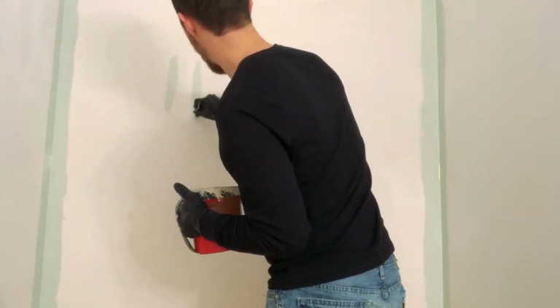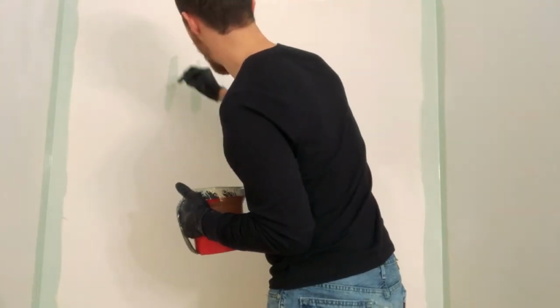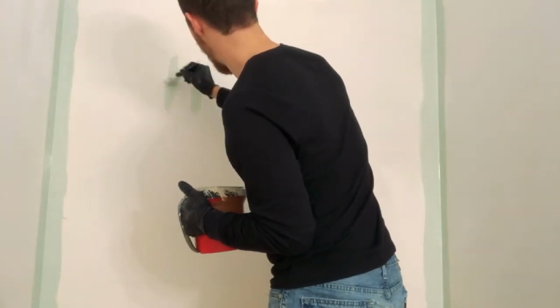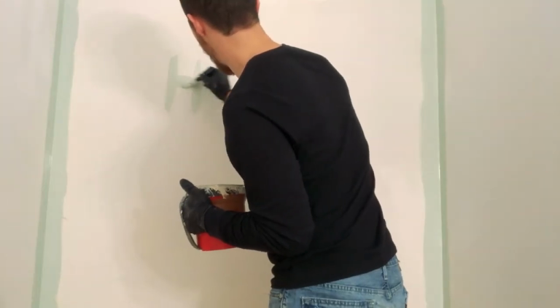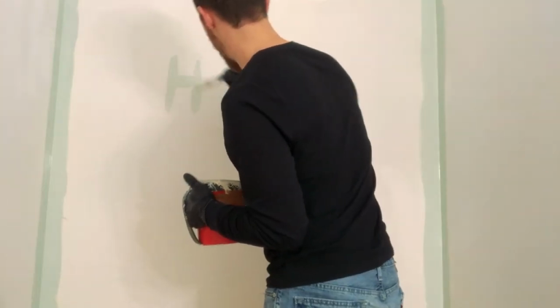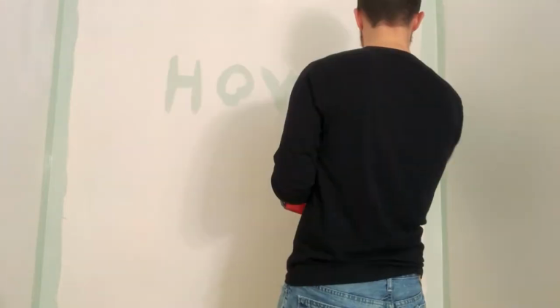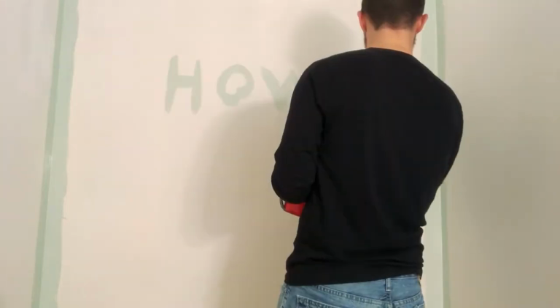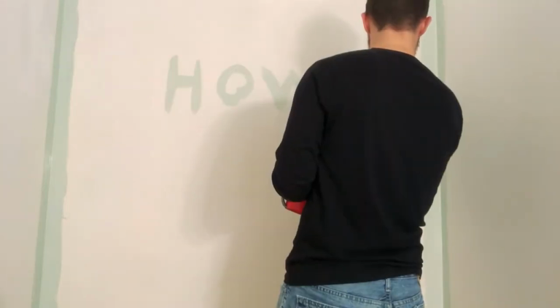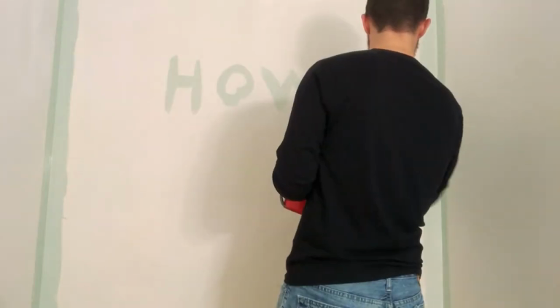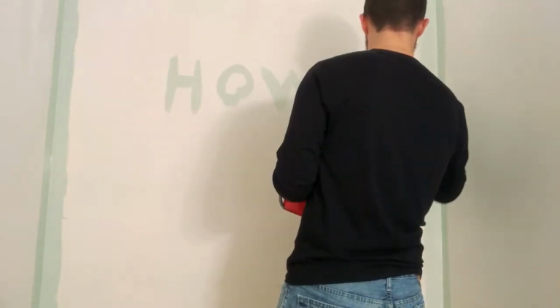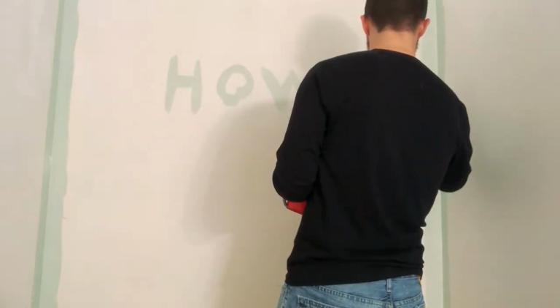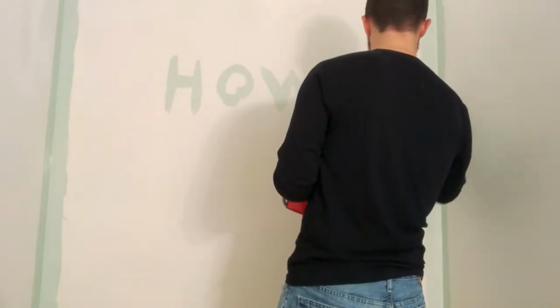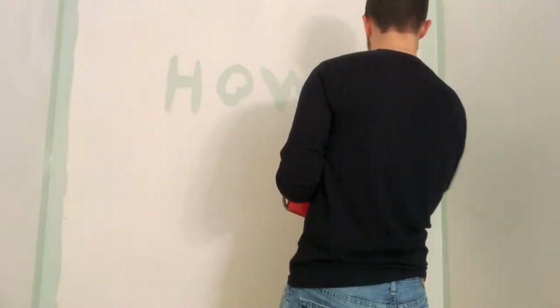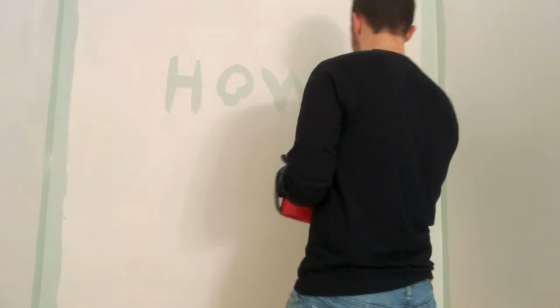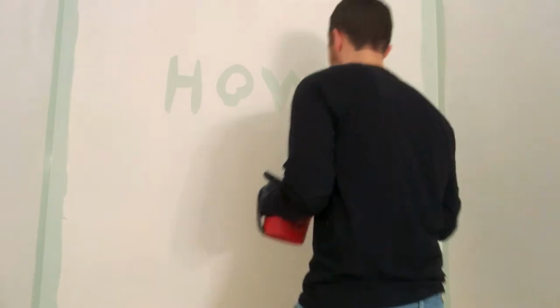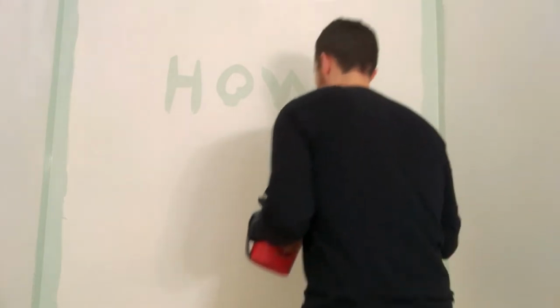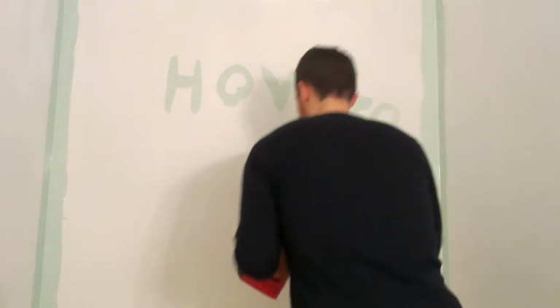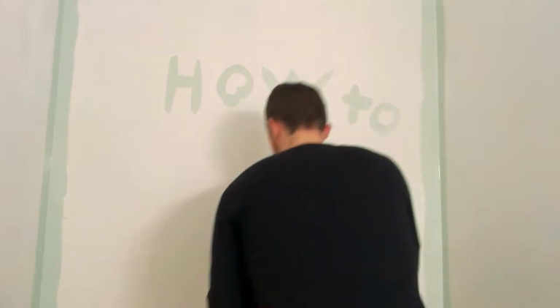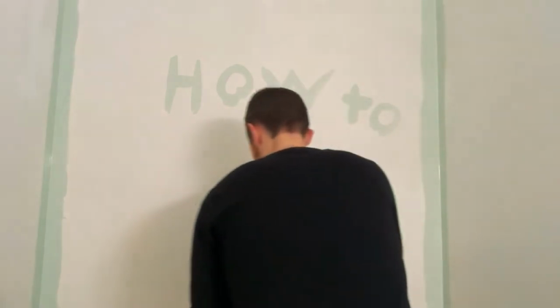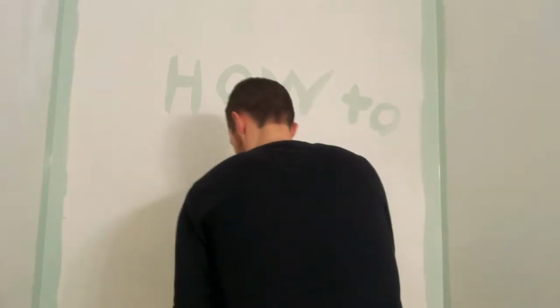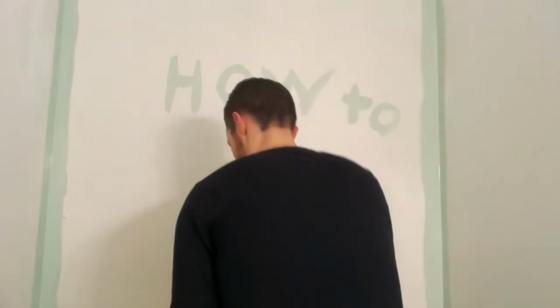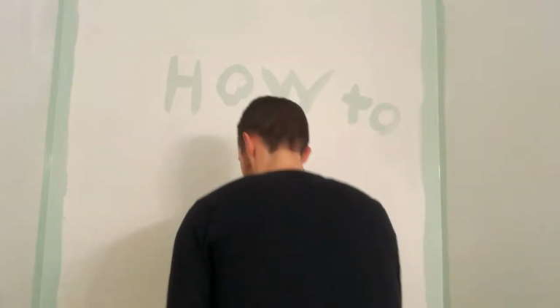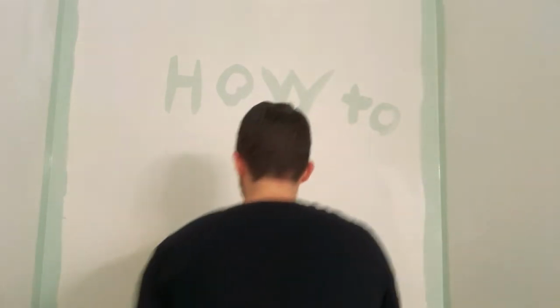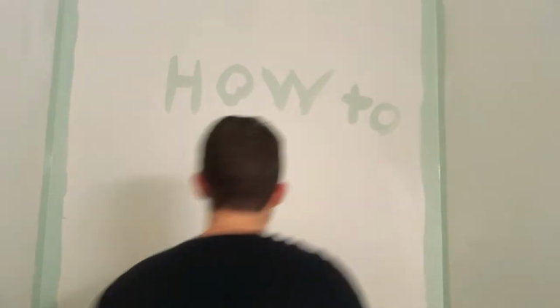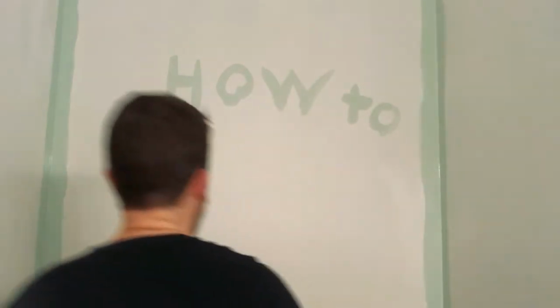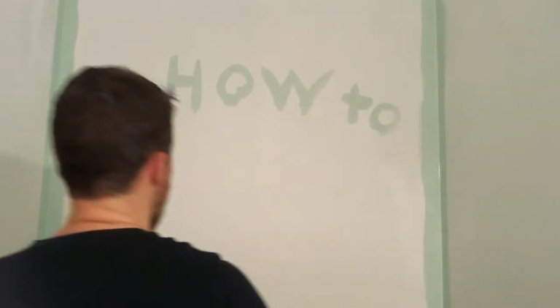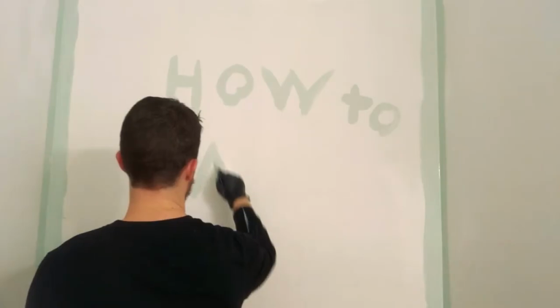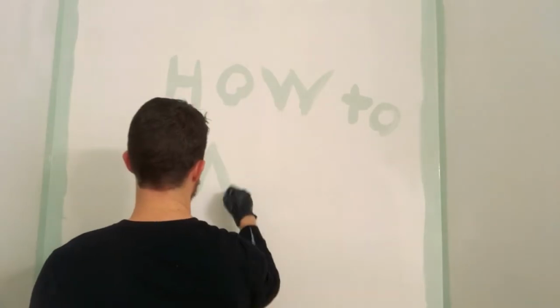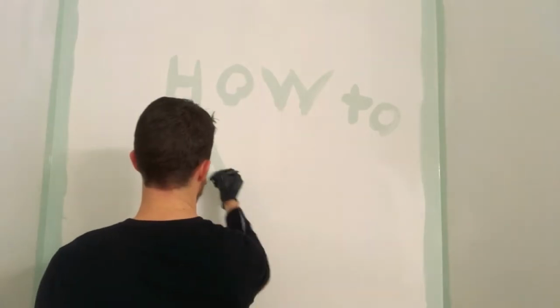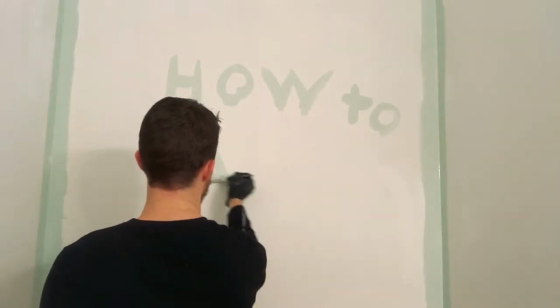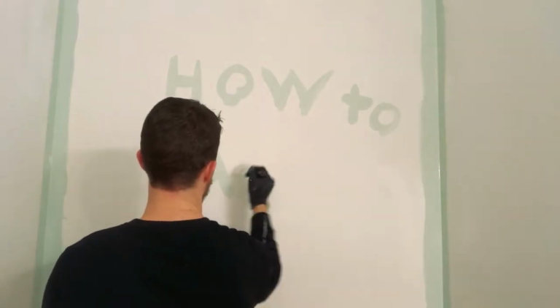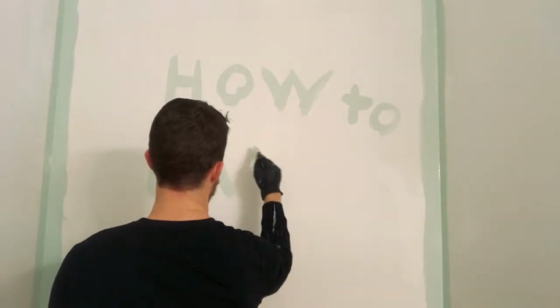Painting, painting walls — these walls ain't gonna paint themselves.